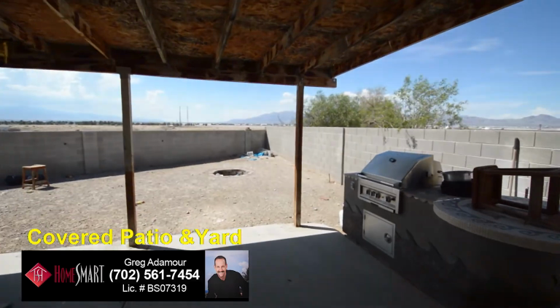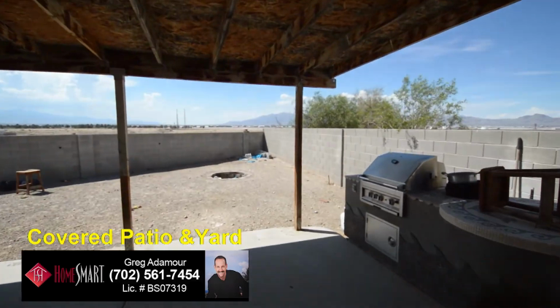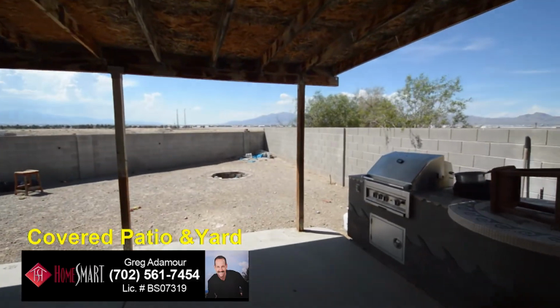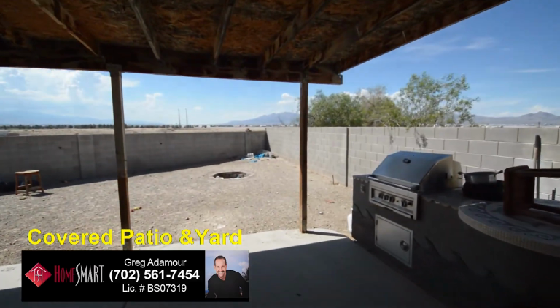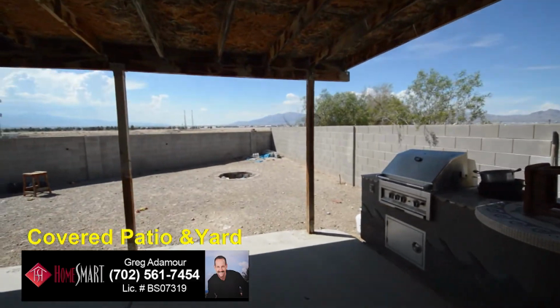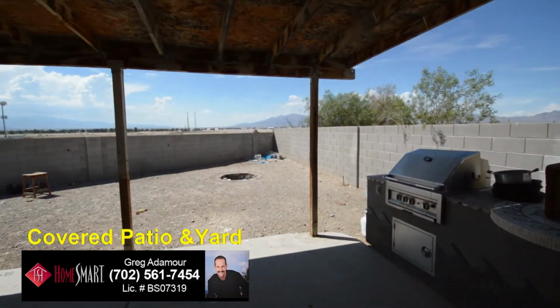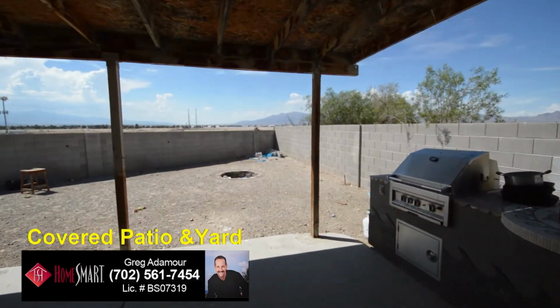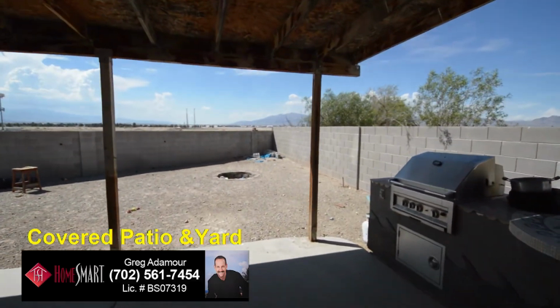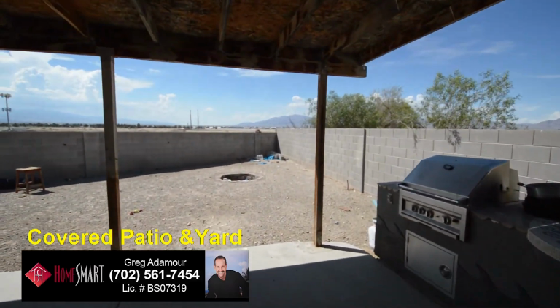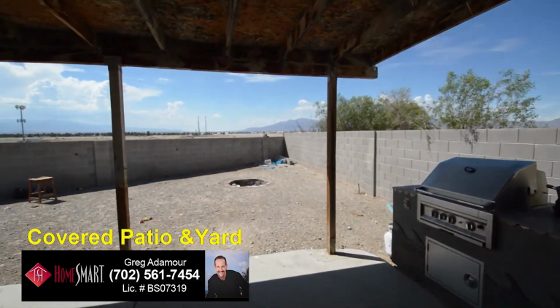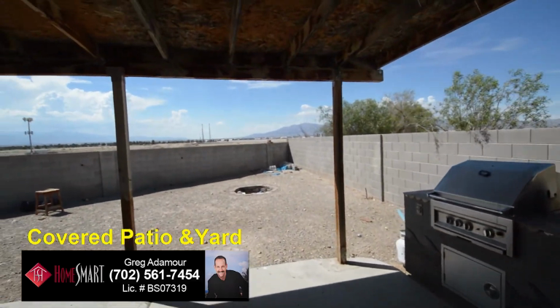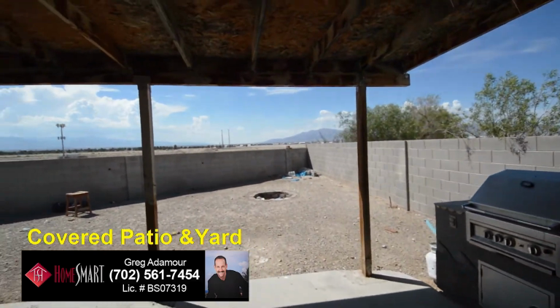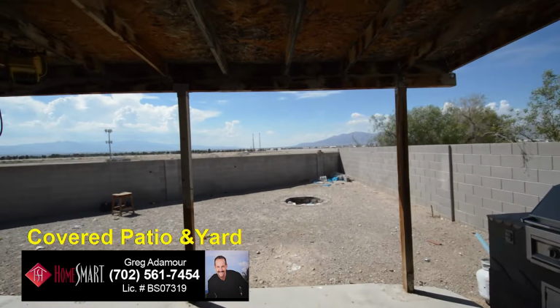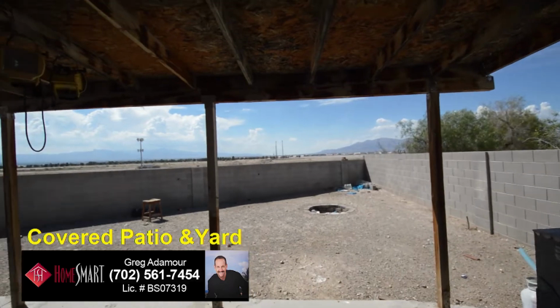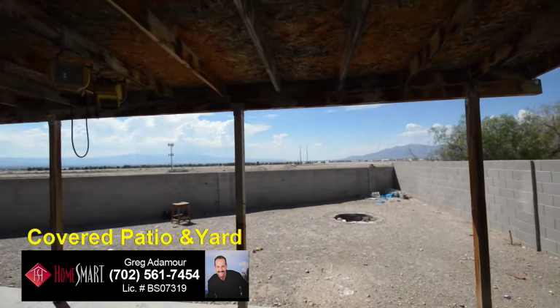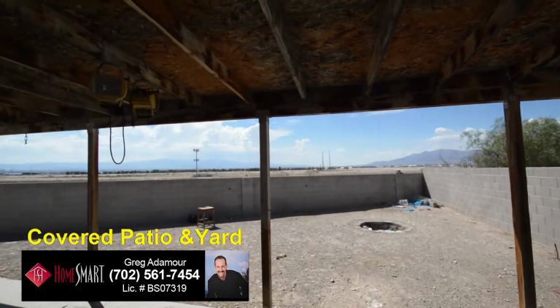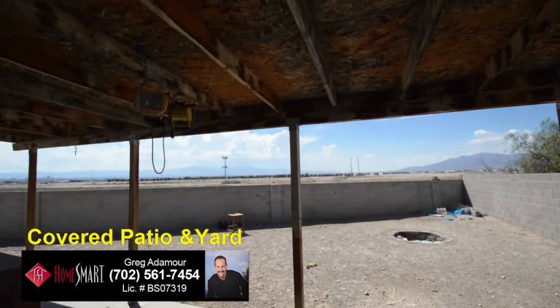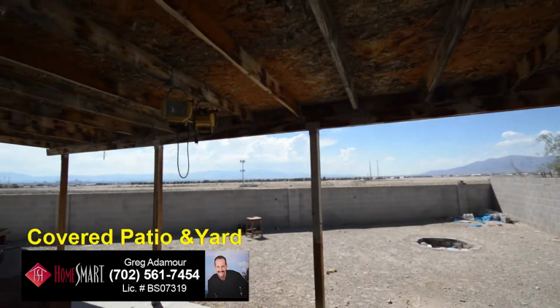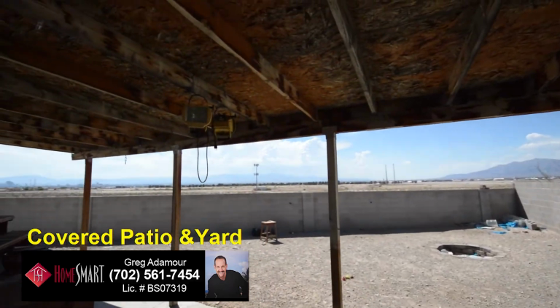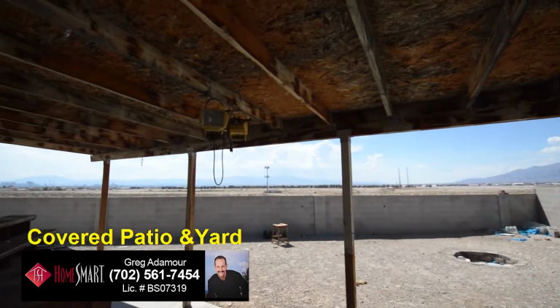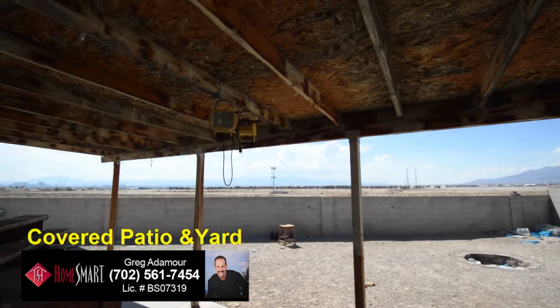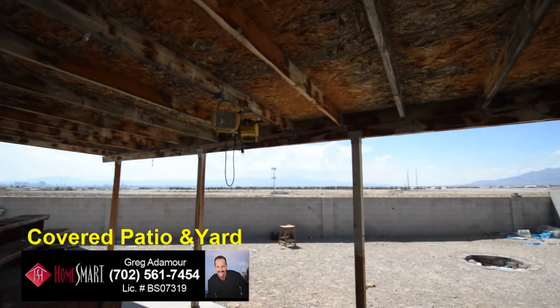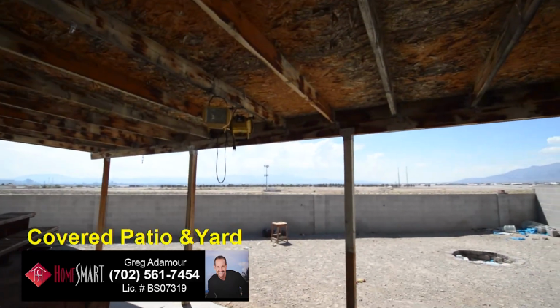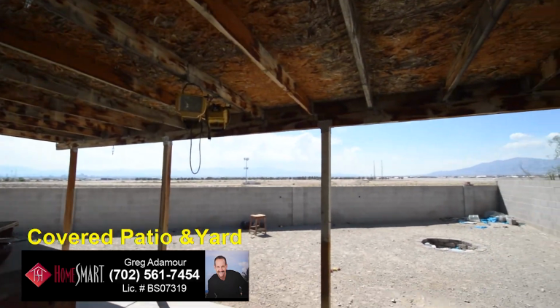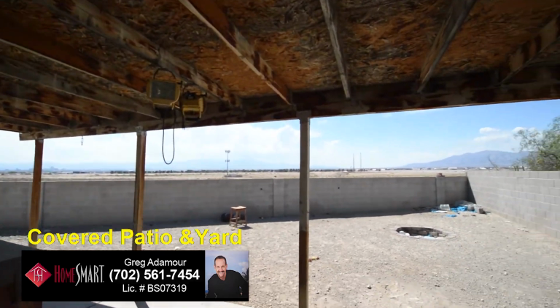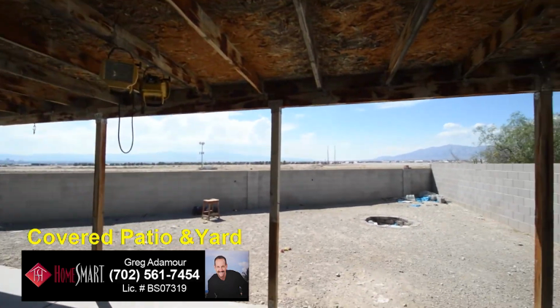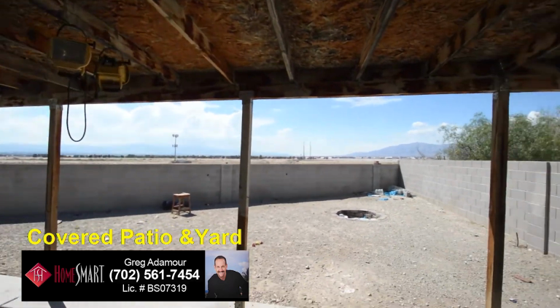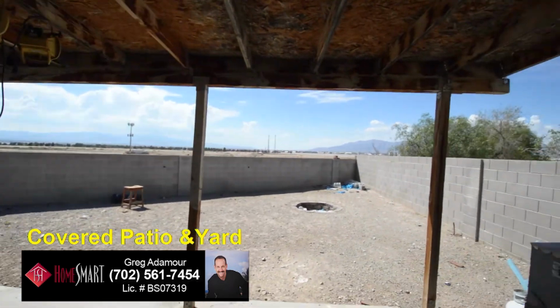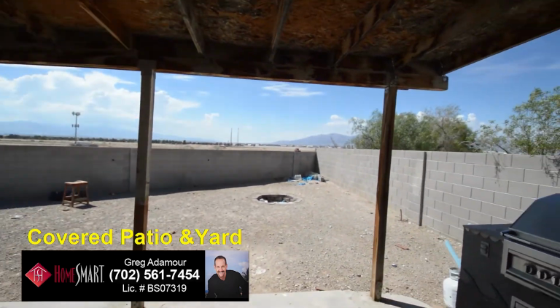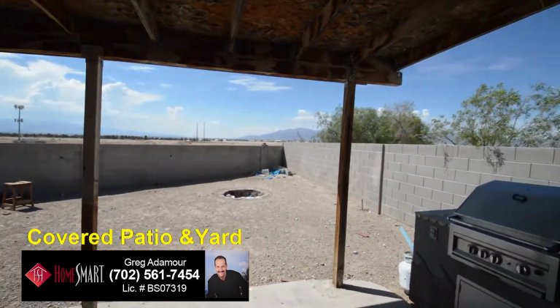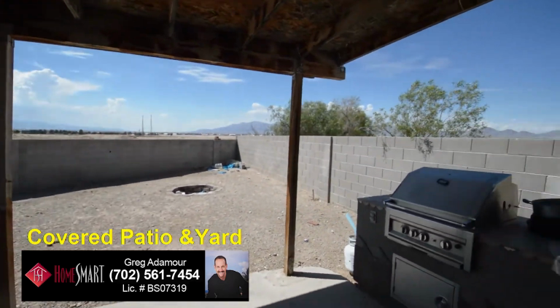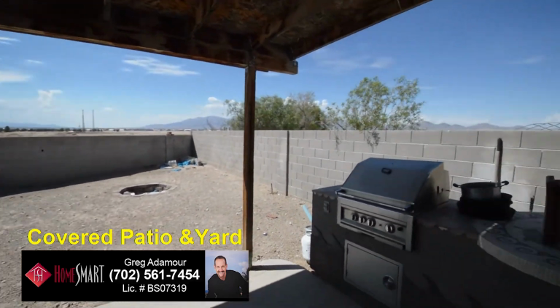The backyard has a covered patio, fire pit, and views of the Strip and the Las Vegas Valley.